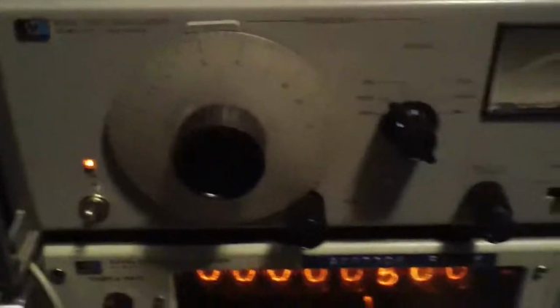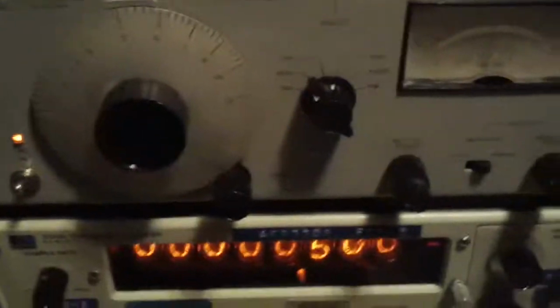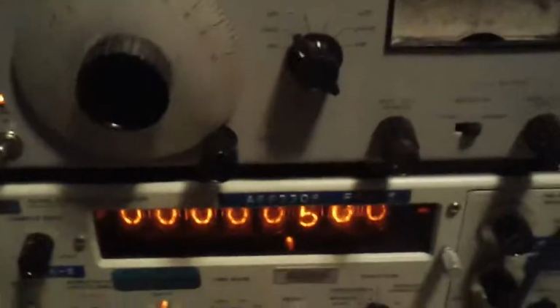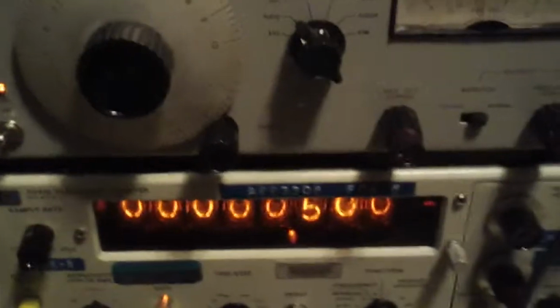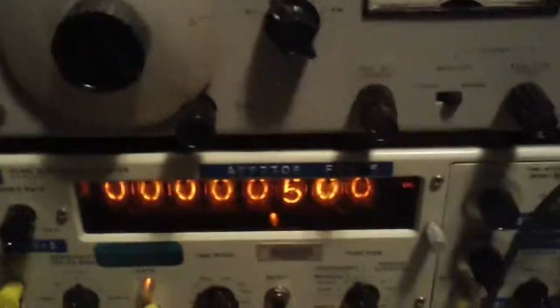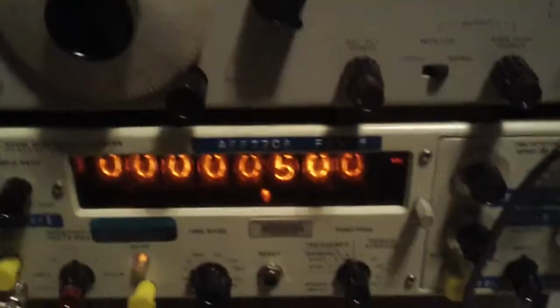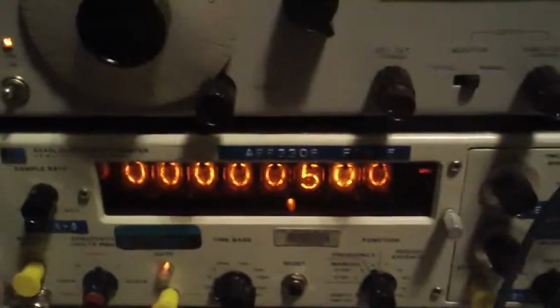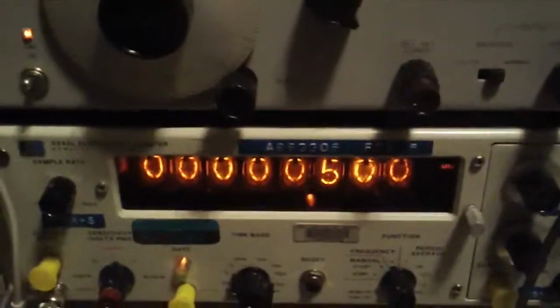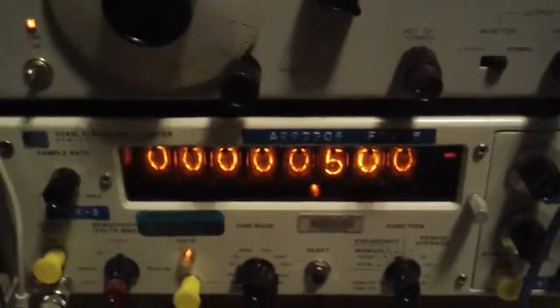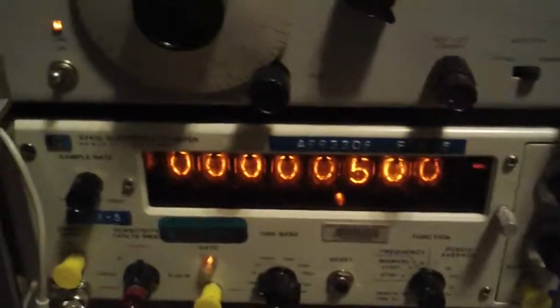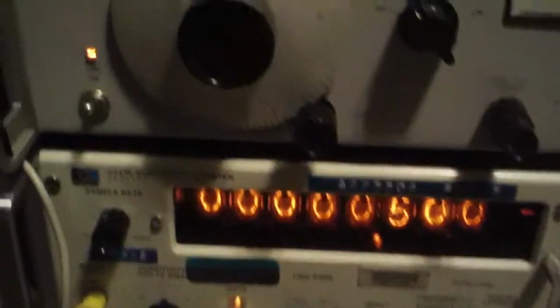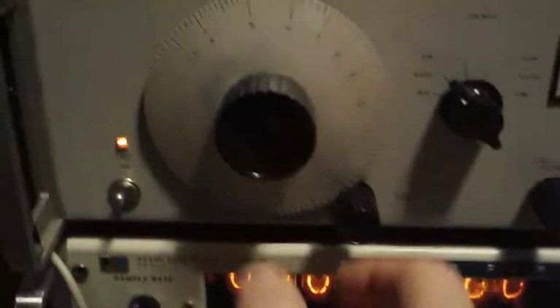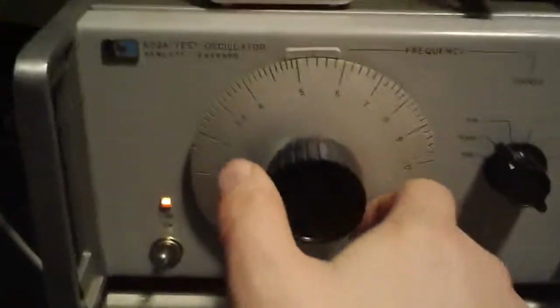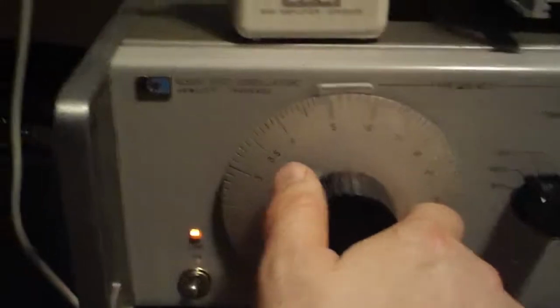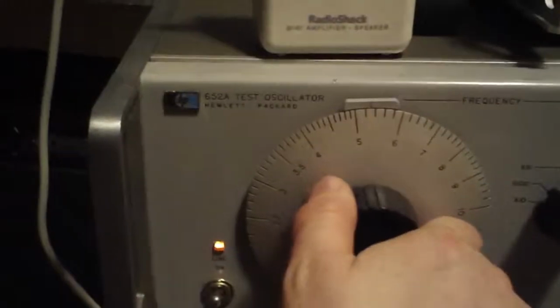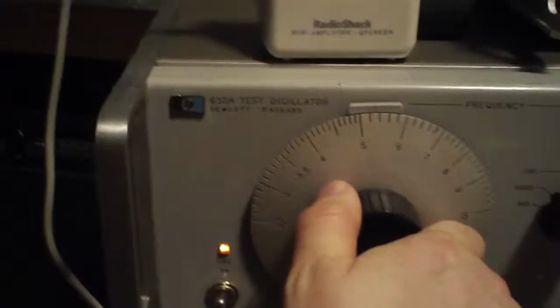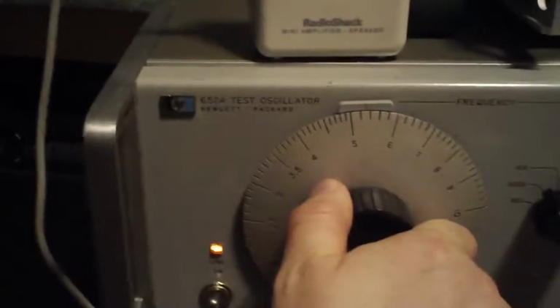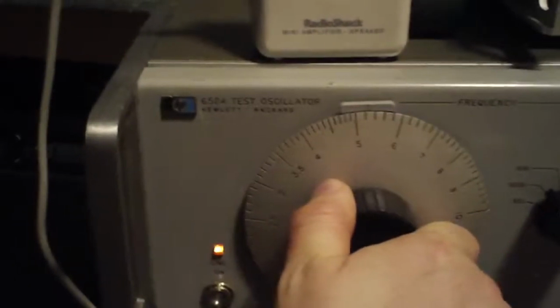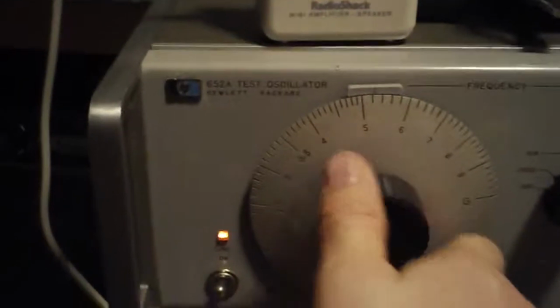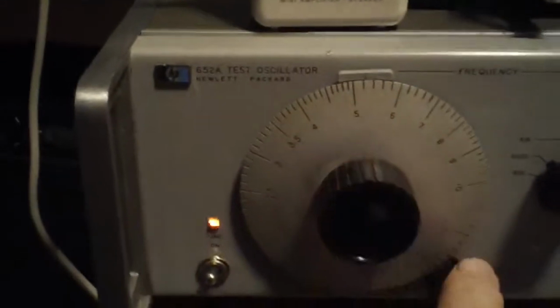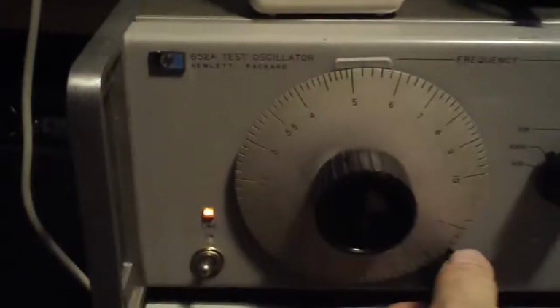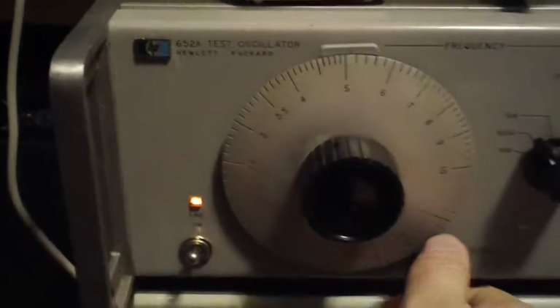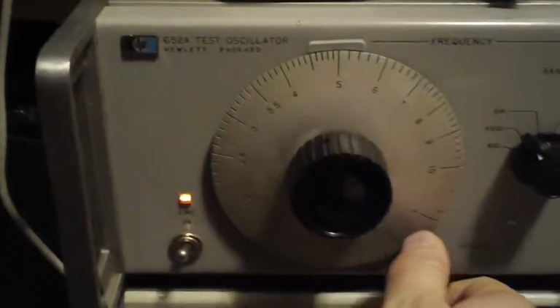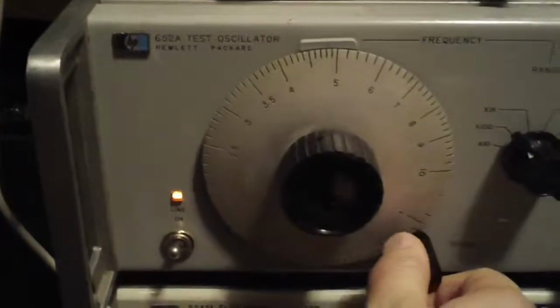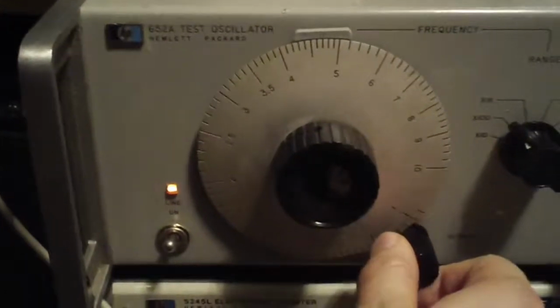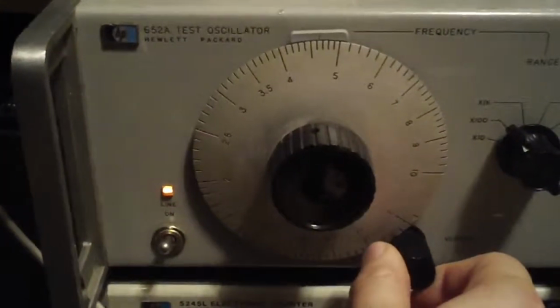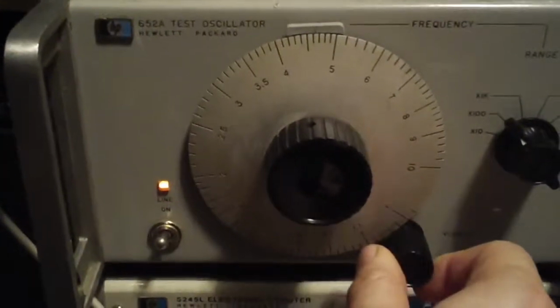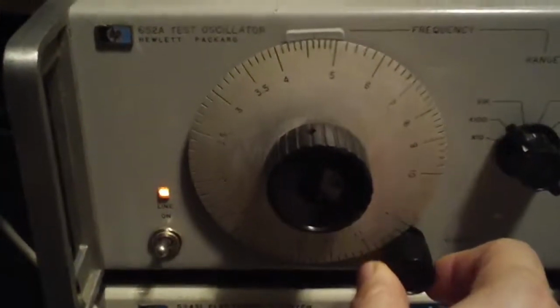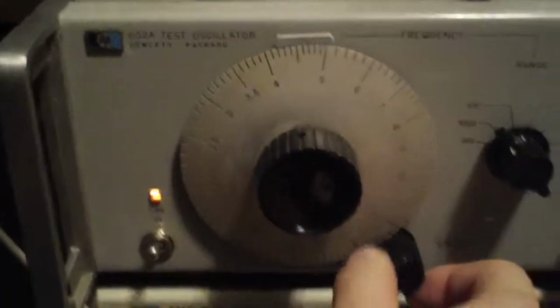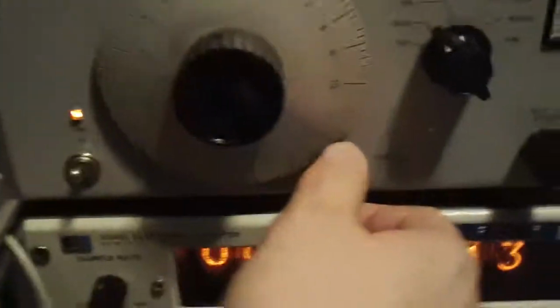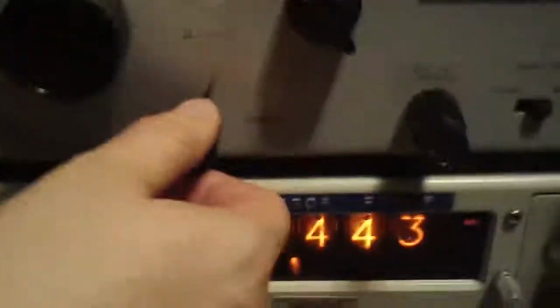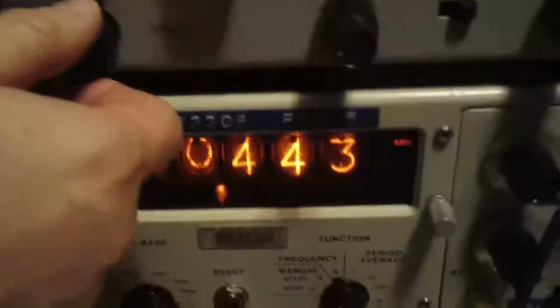So you're listening to 500 hertz. Go down.